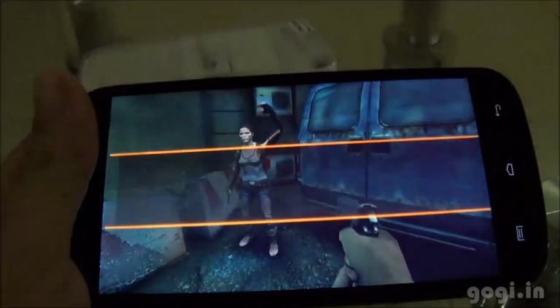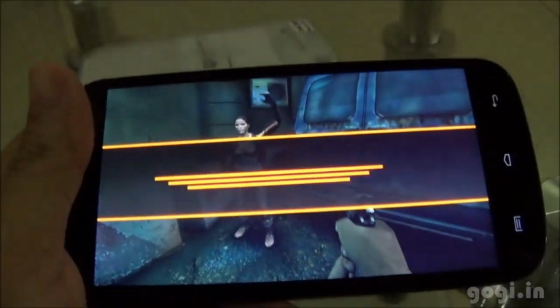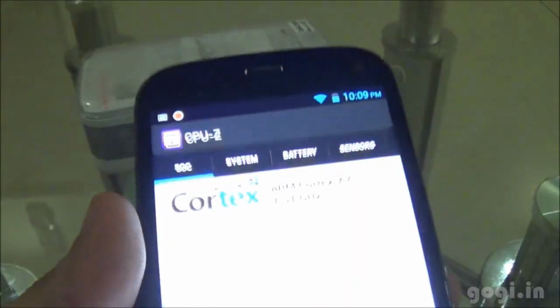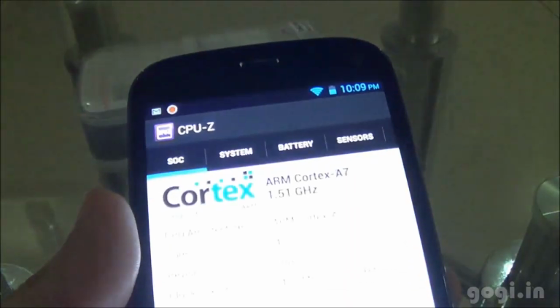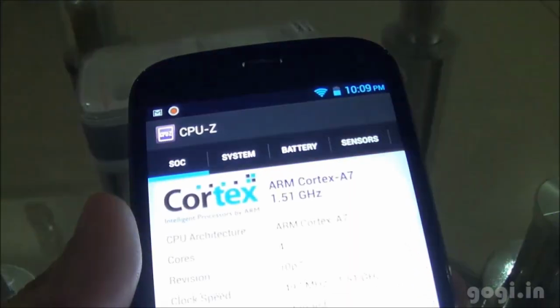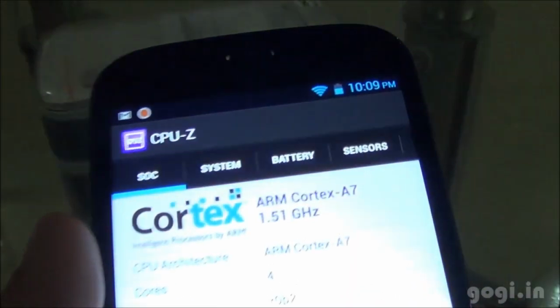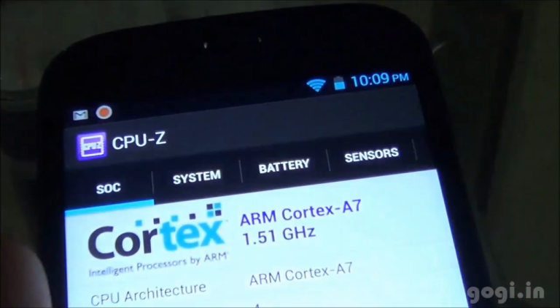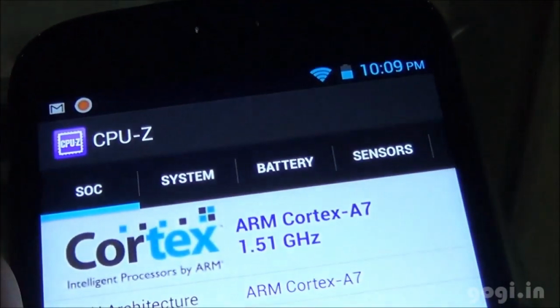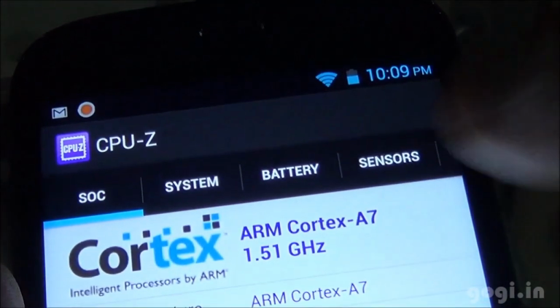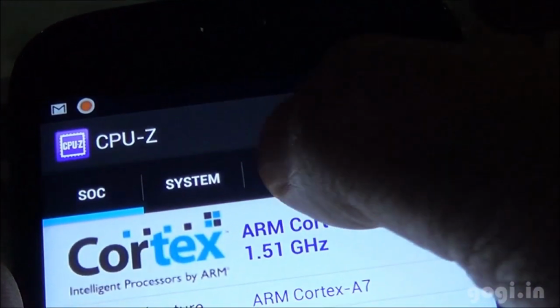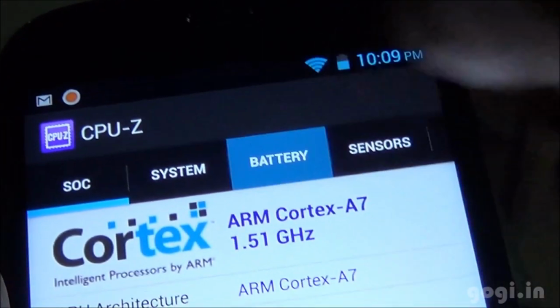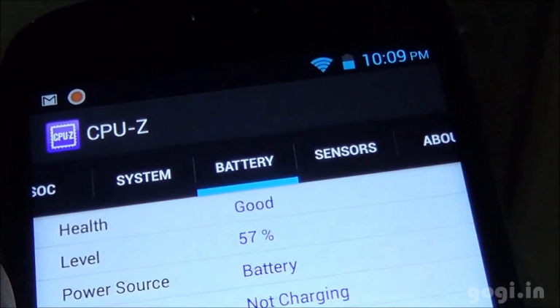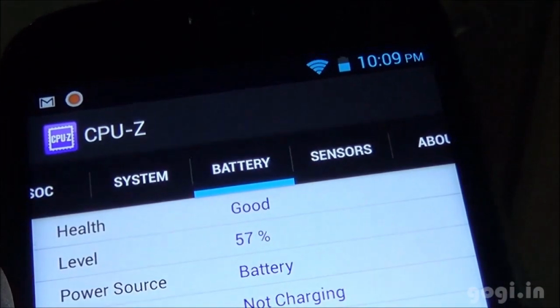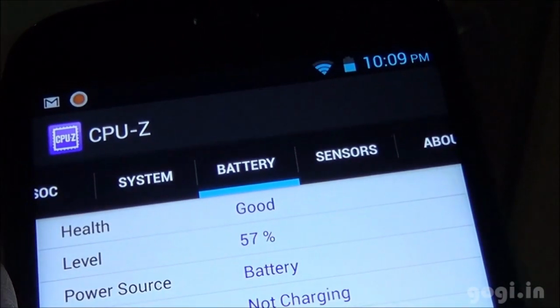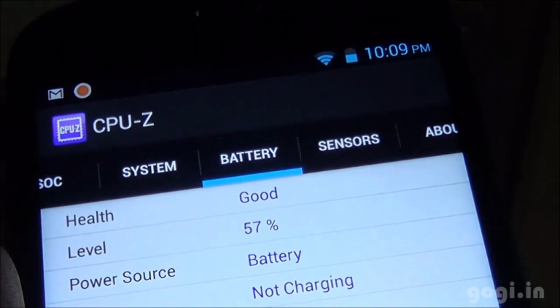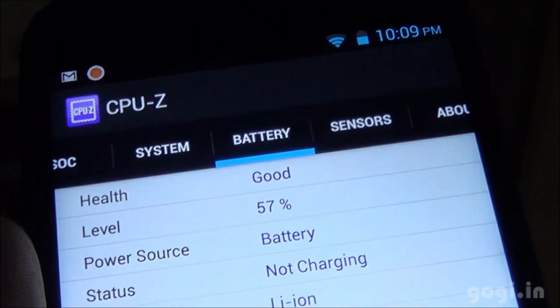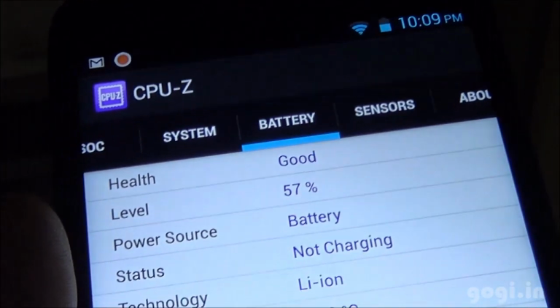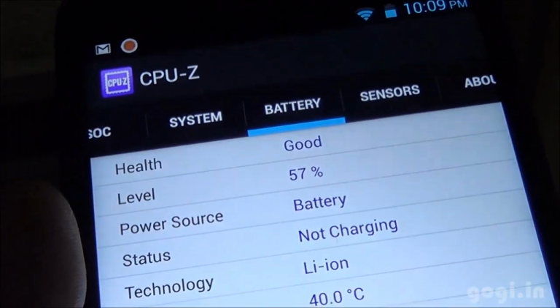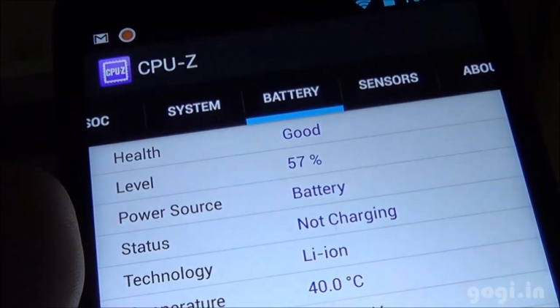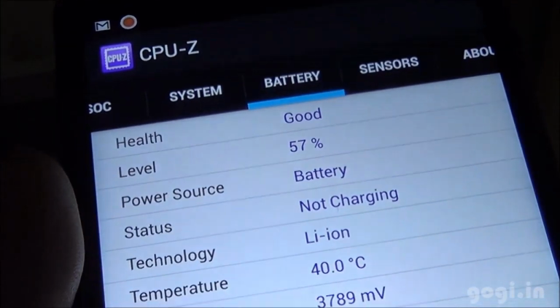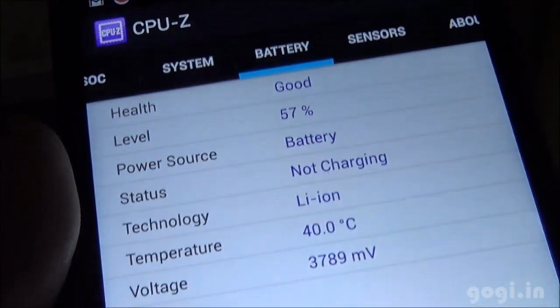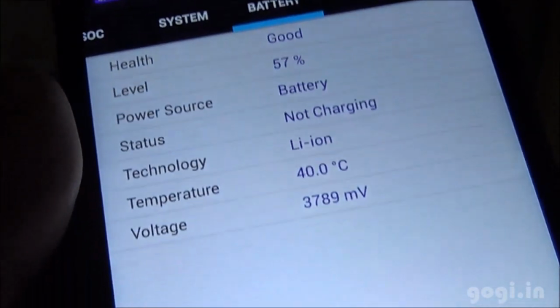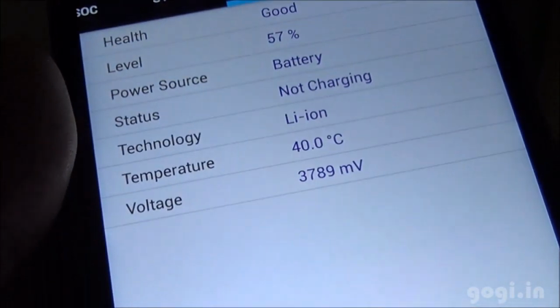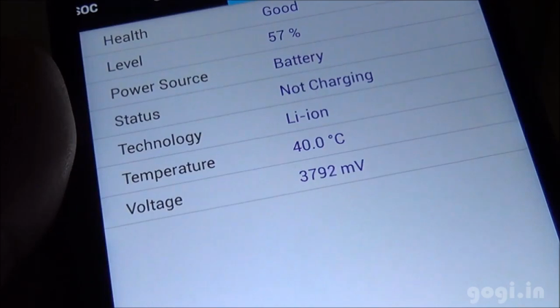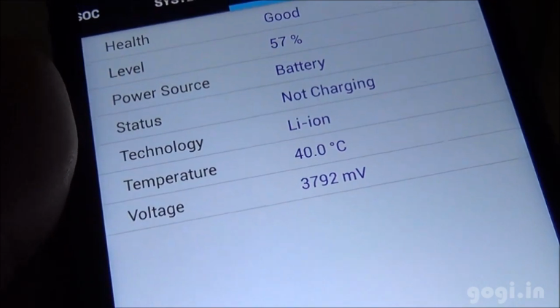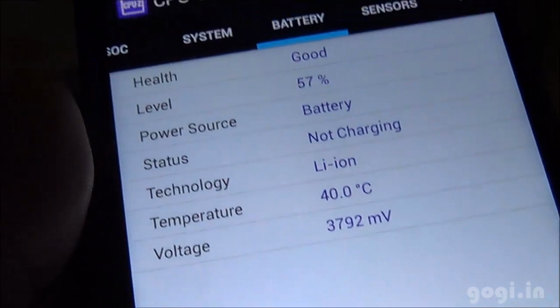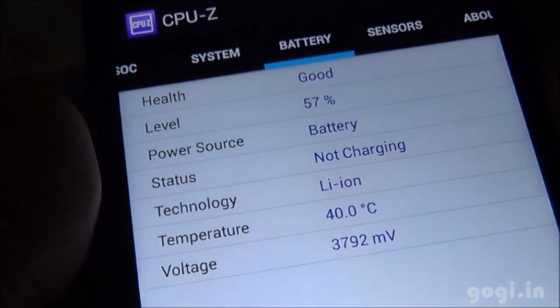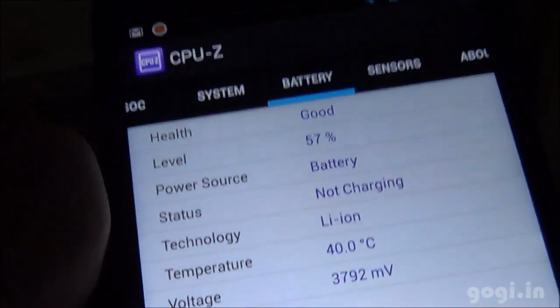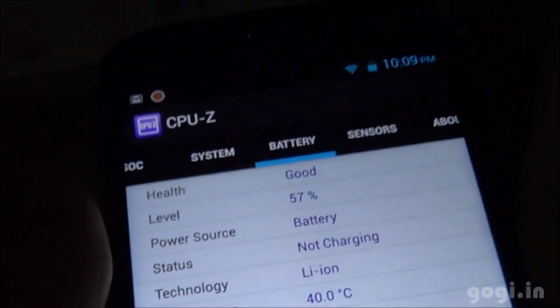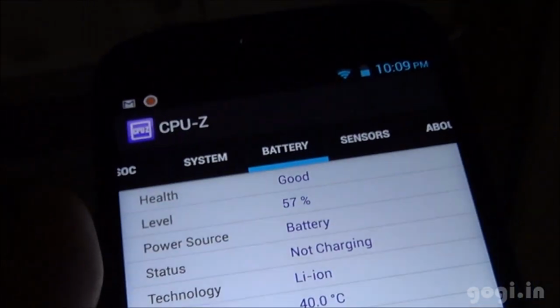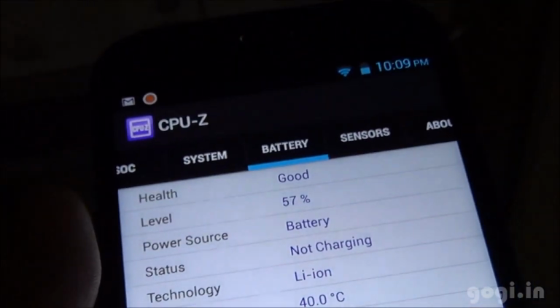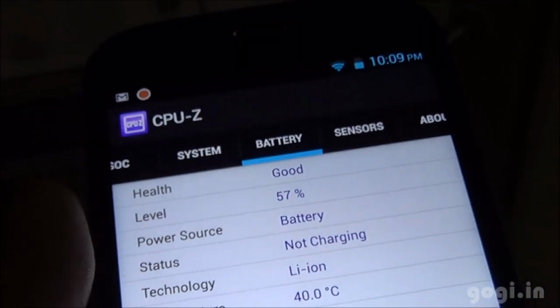I played this game for around 10 minutes. The battery dropped by 7% and the temperature rose to 40 degrees. For a full review, visit my website gogi.in.